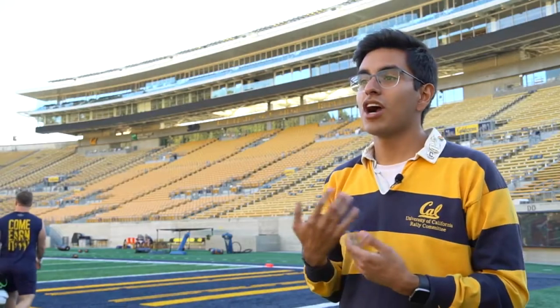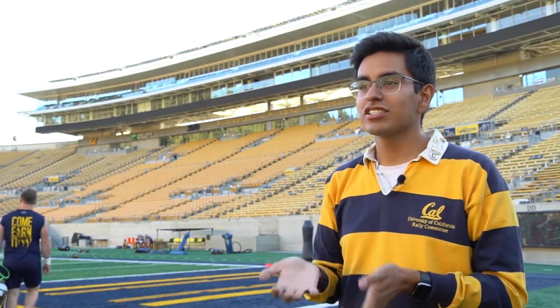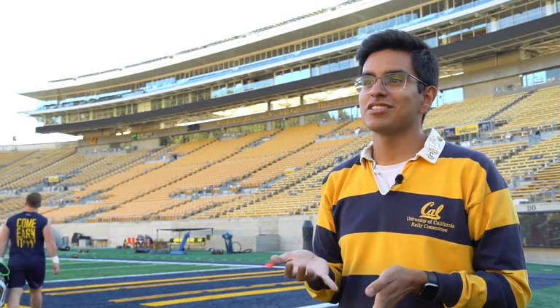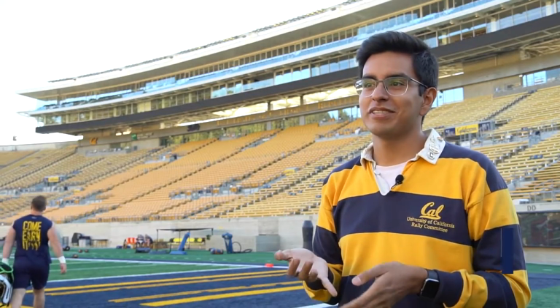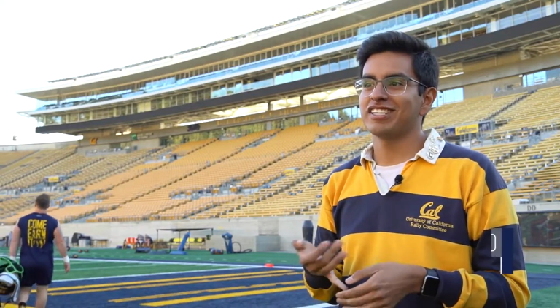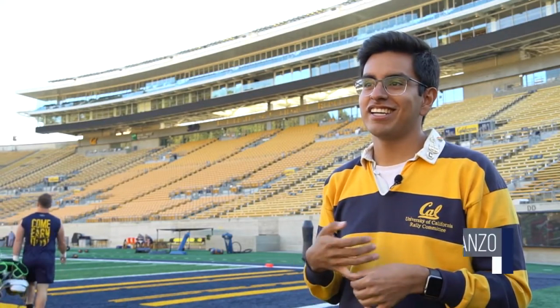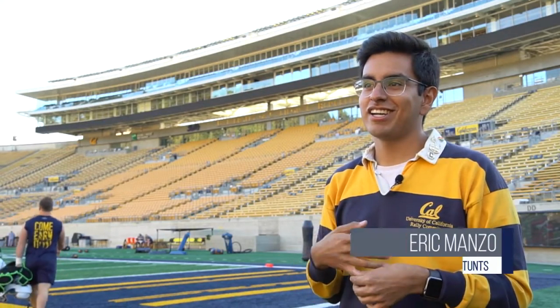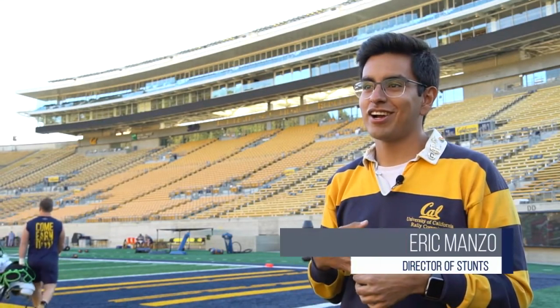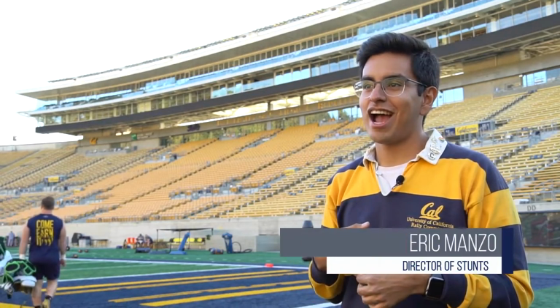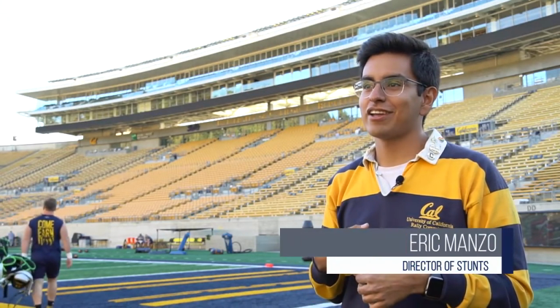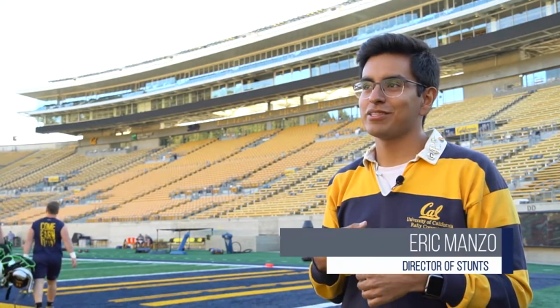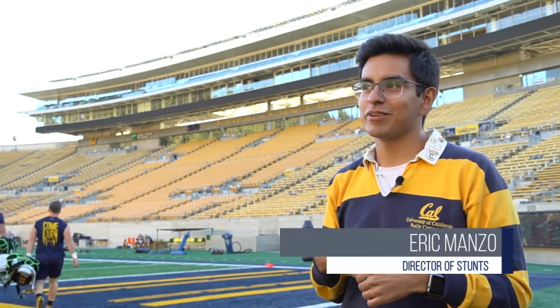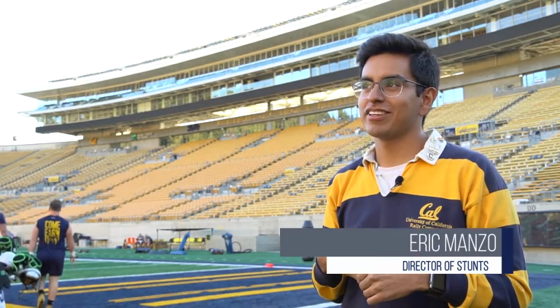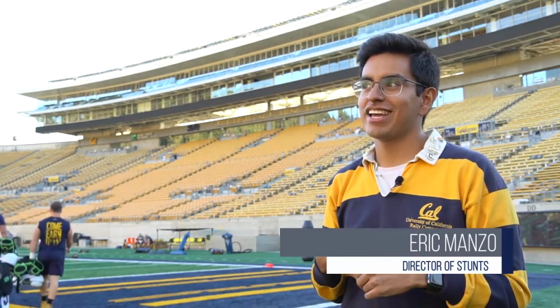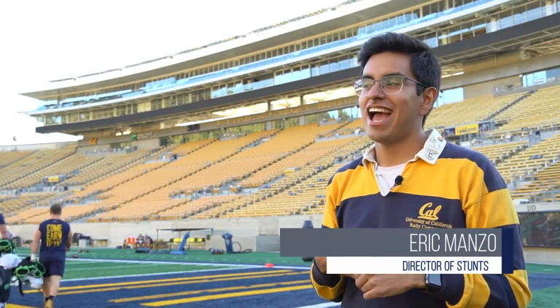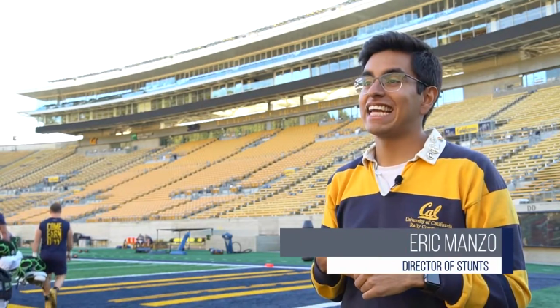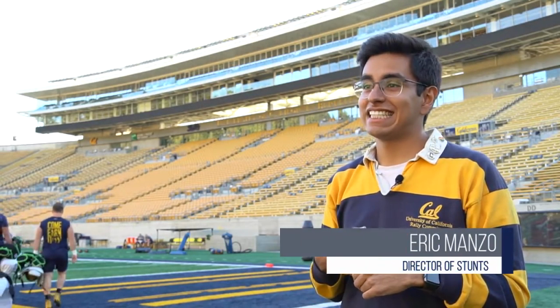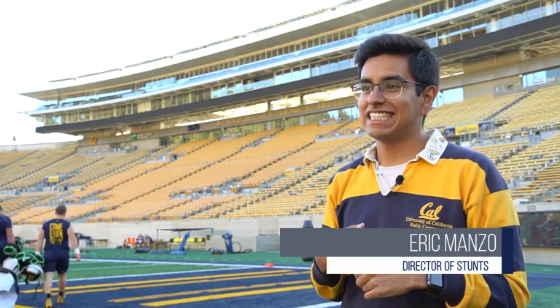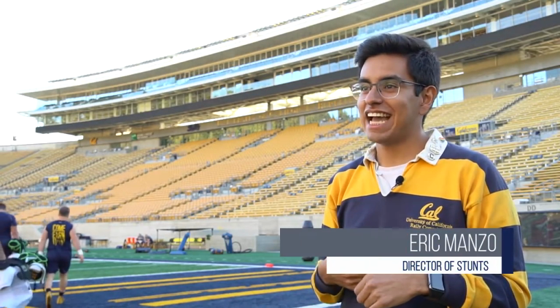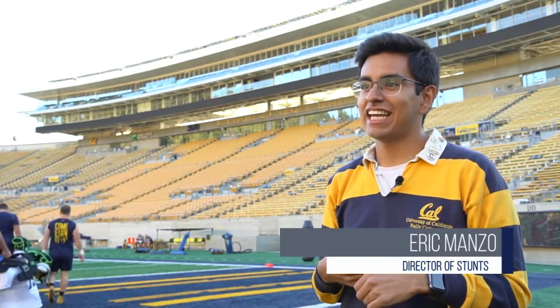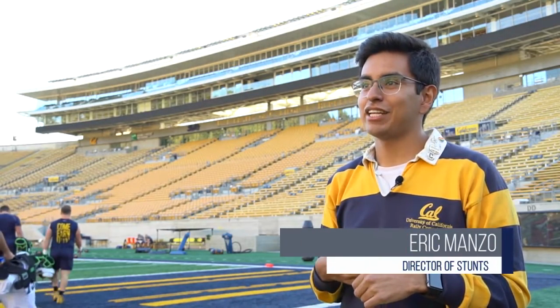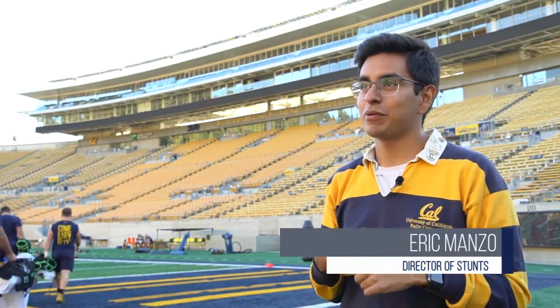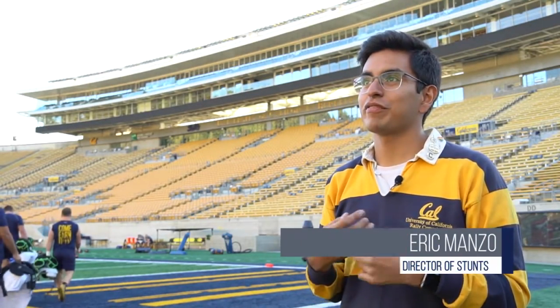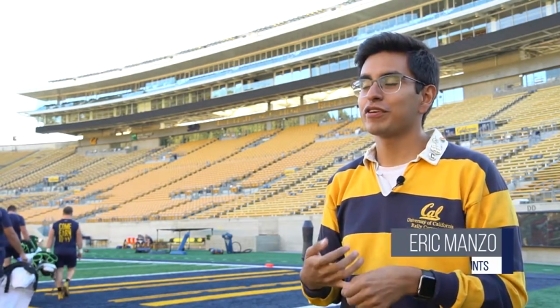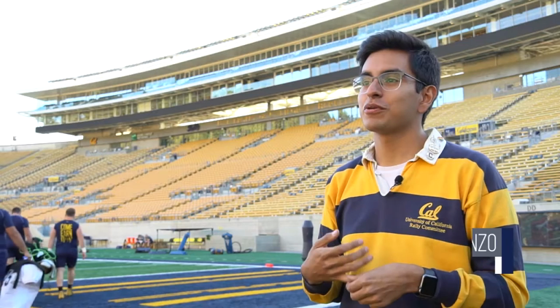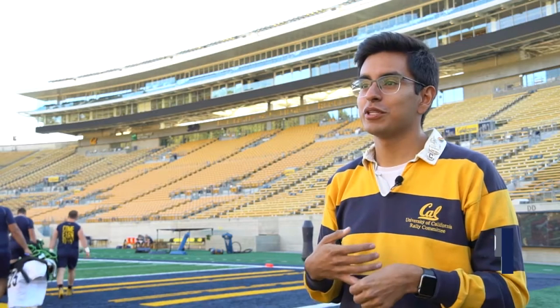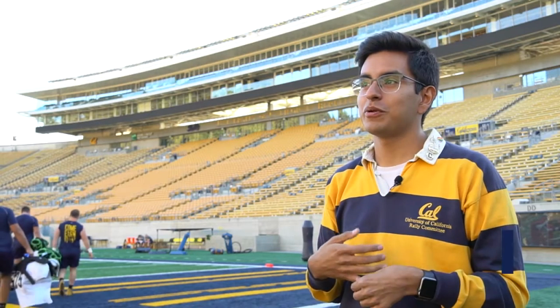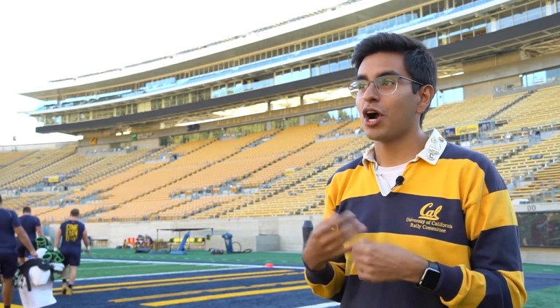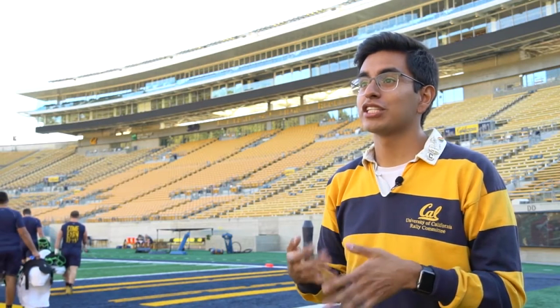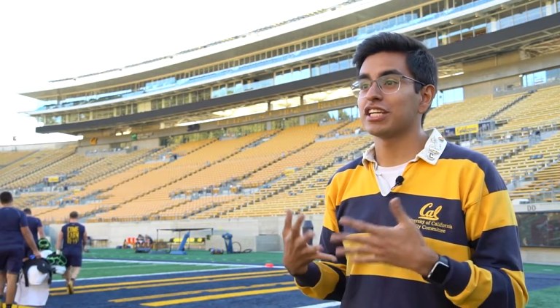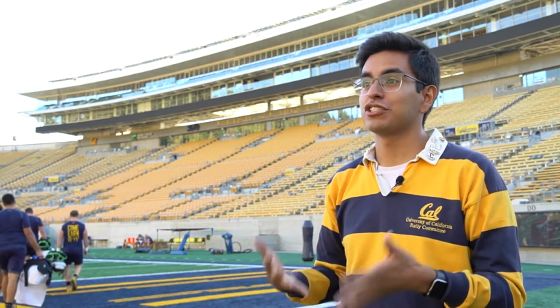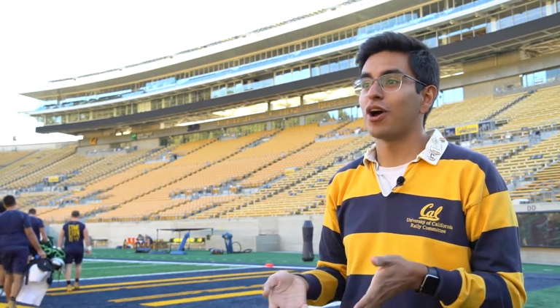Card stunts originated here at UC Berkeley in 1910, so we're the first school to do a card stunt show.